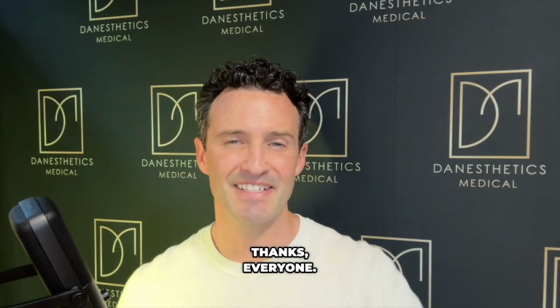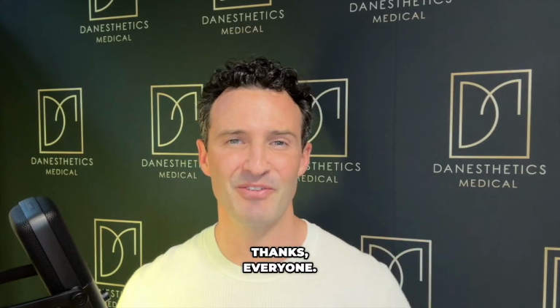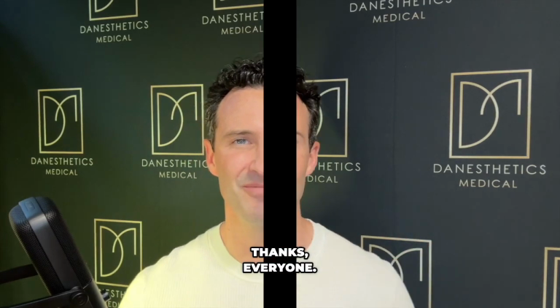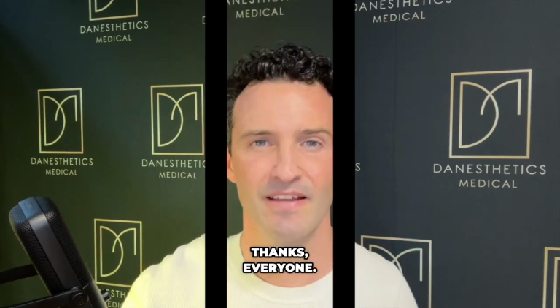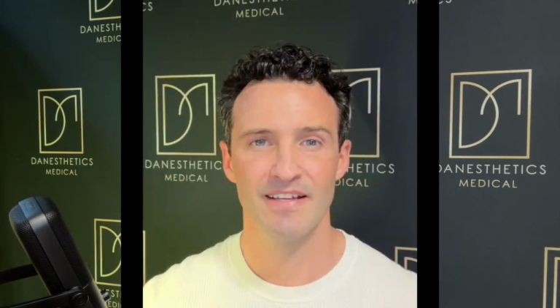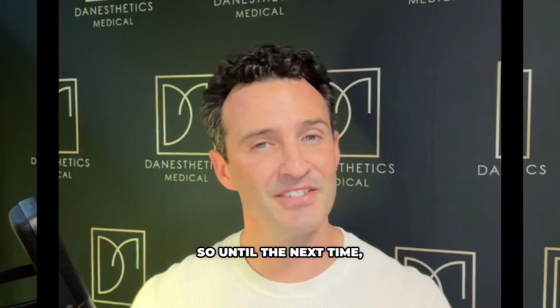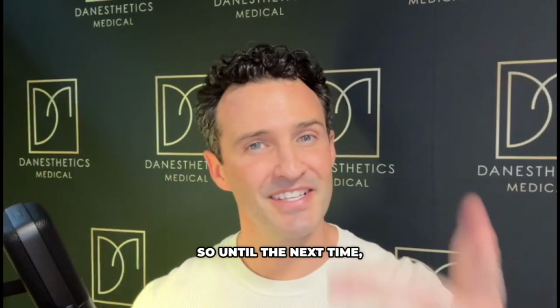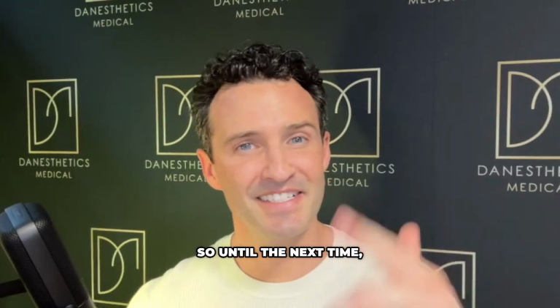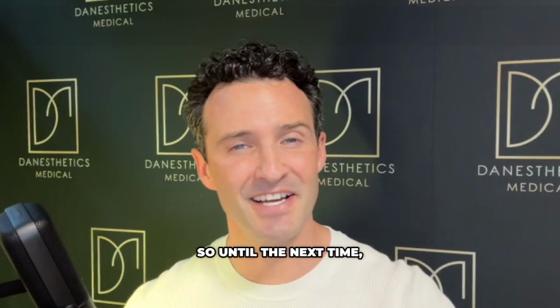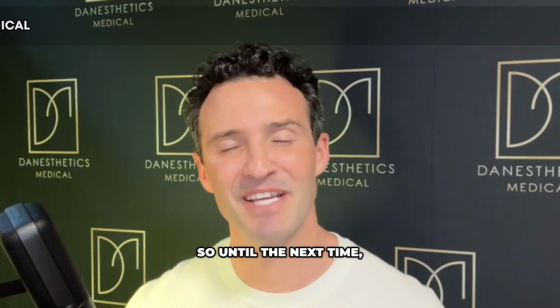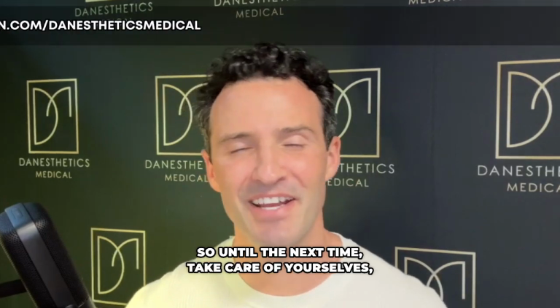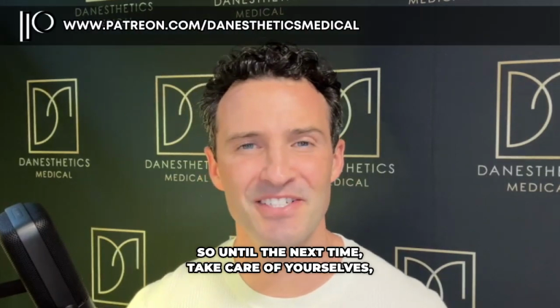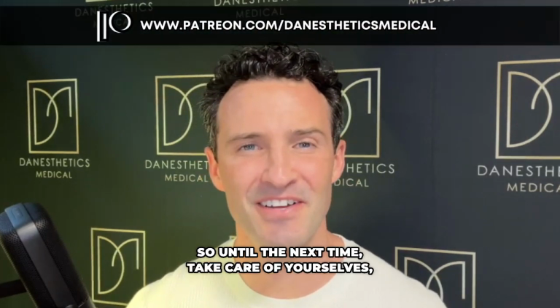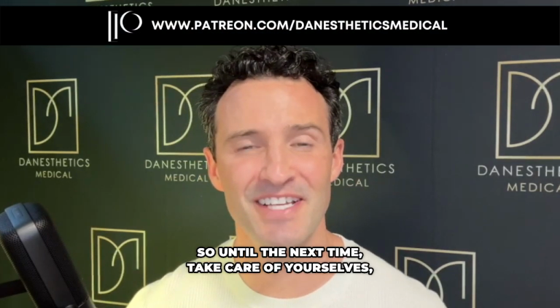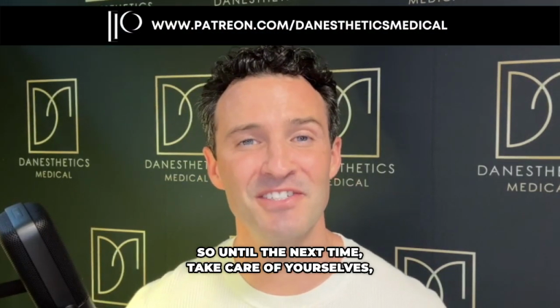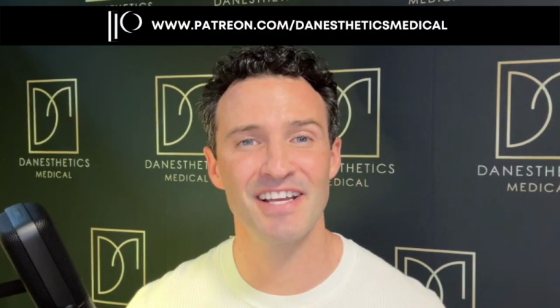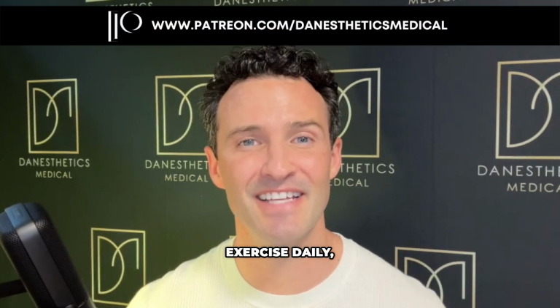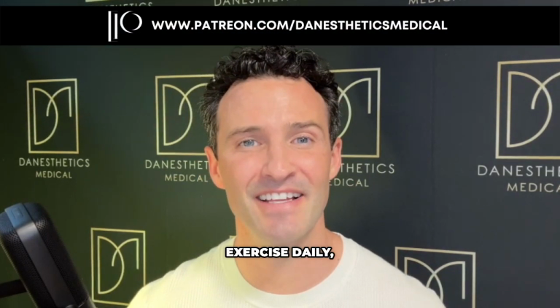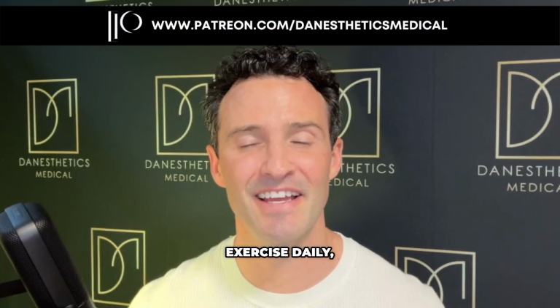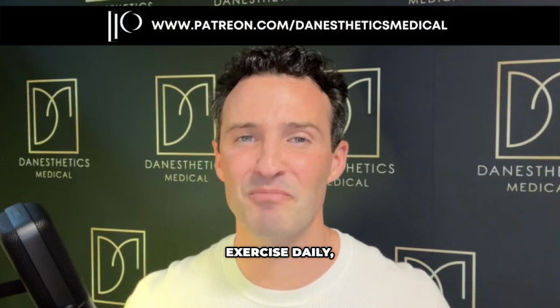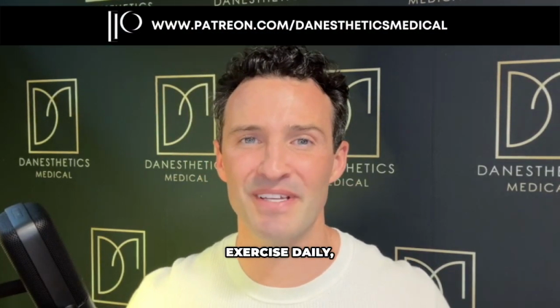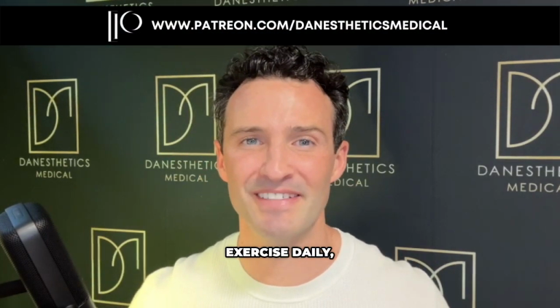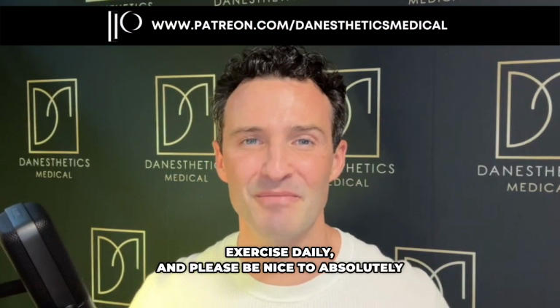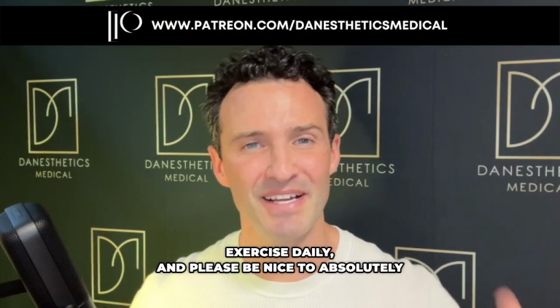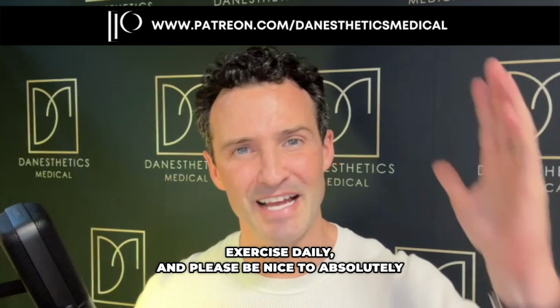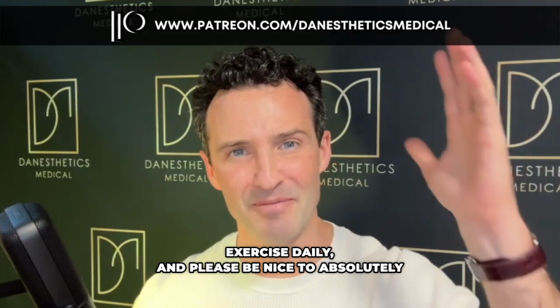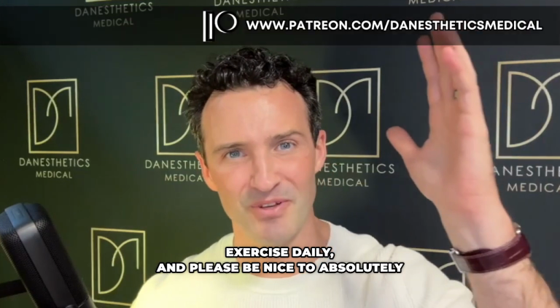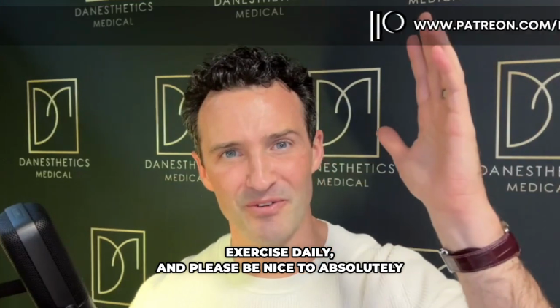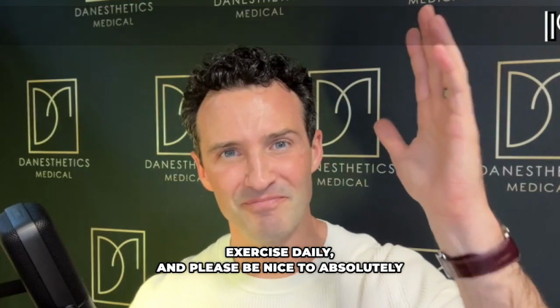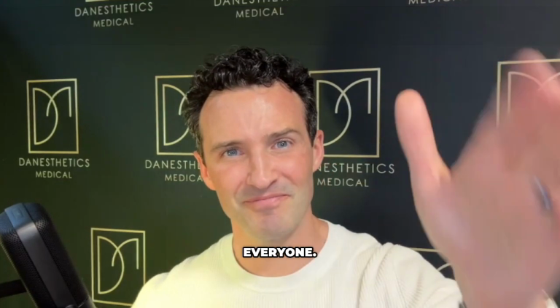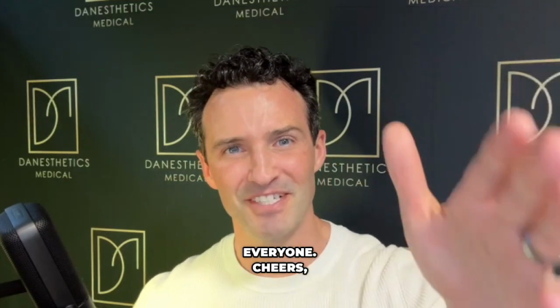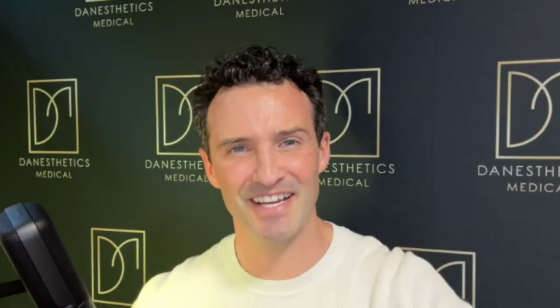Thanks everyone. Until next time, take care of yourselves, exercise daily, and please be nice to absolutely everyone. Cheers.